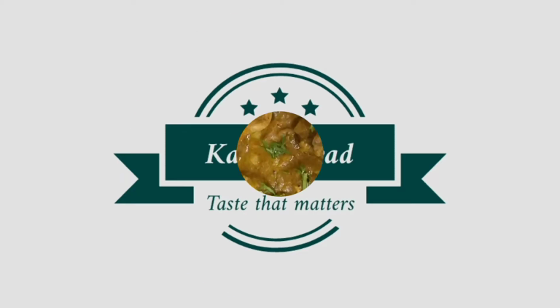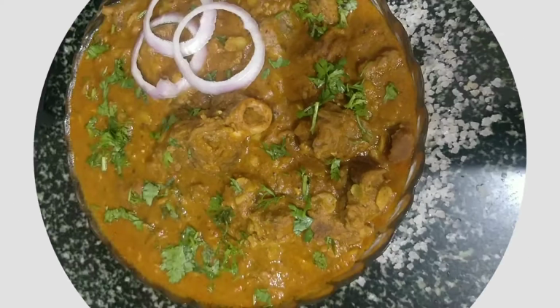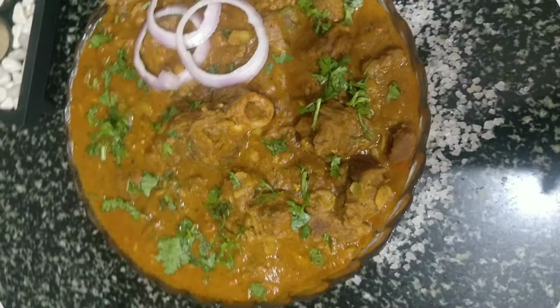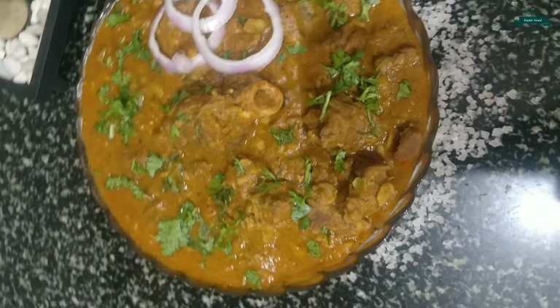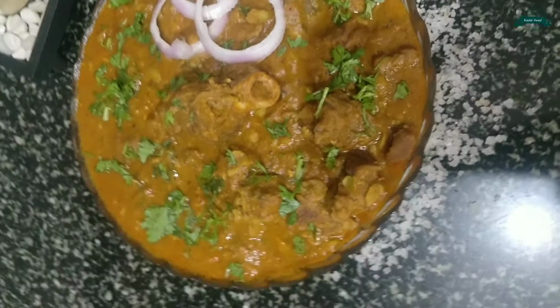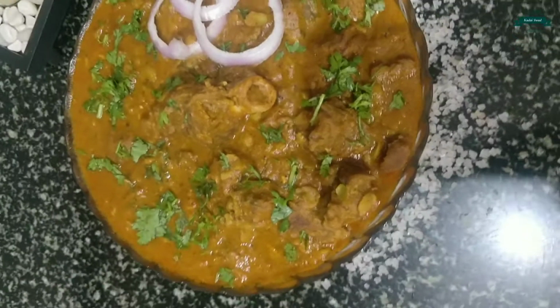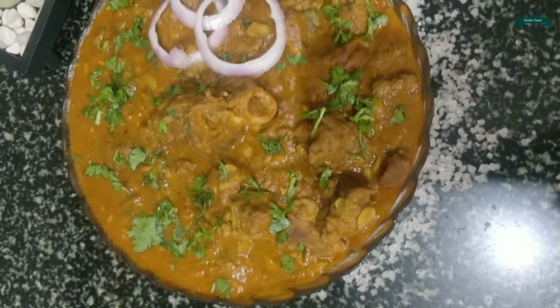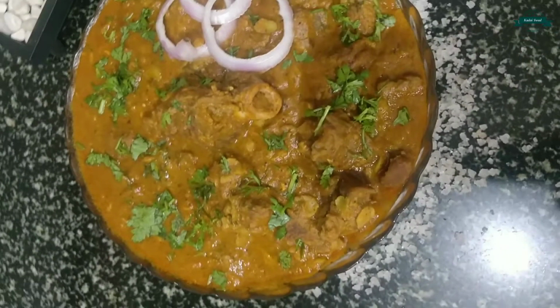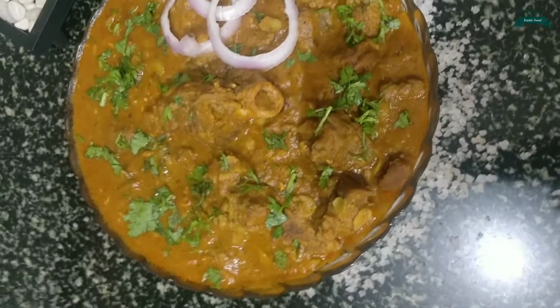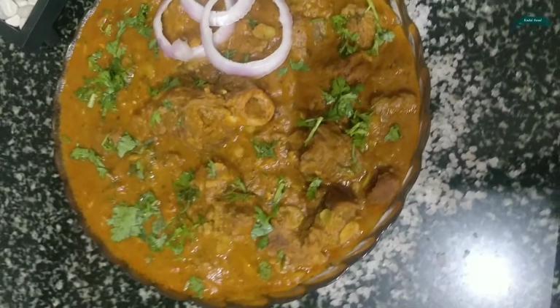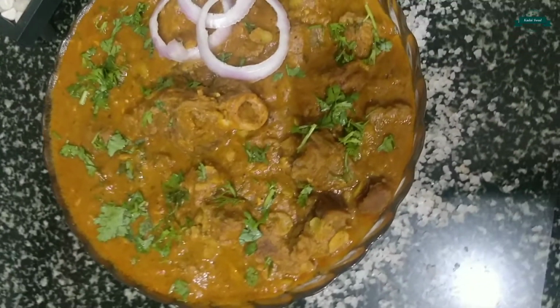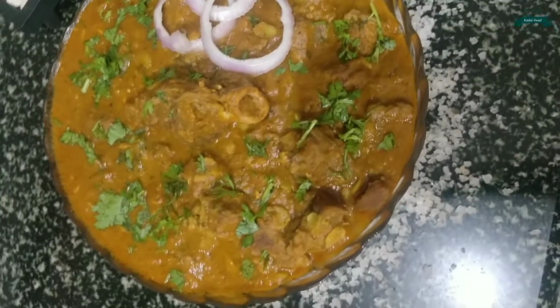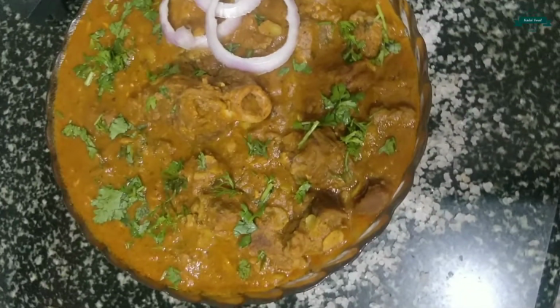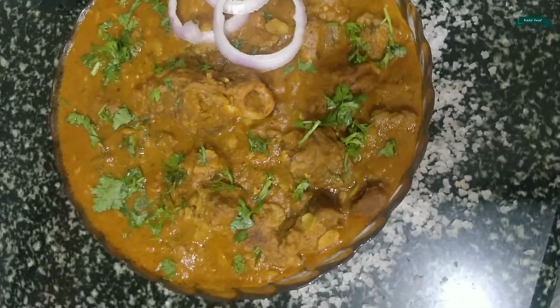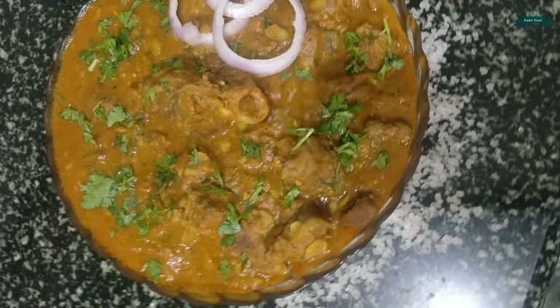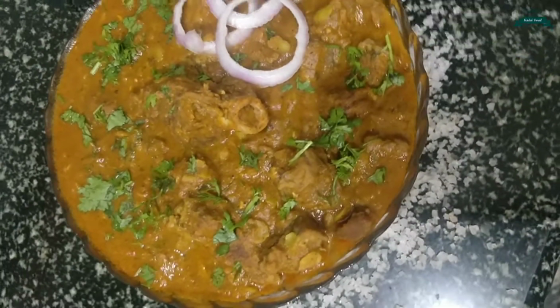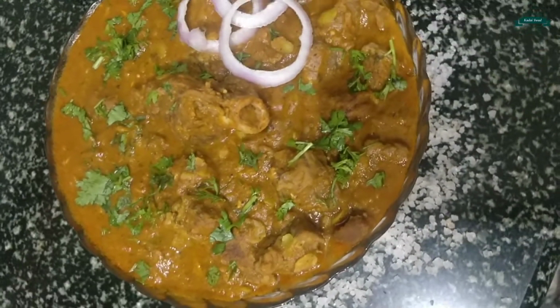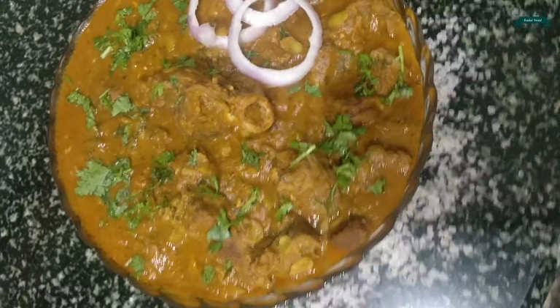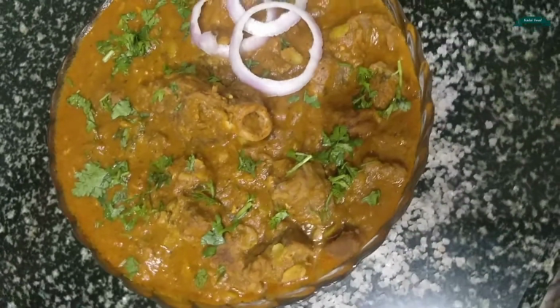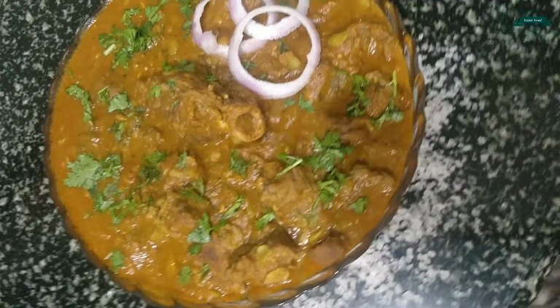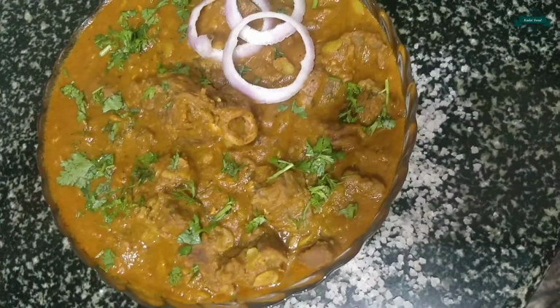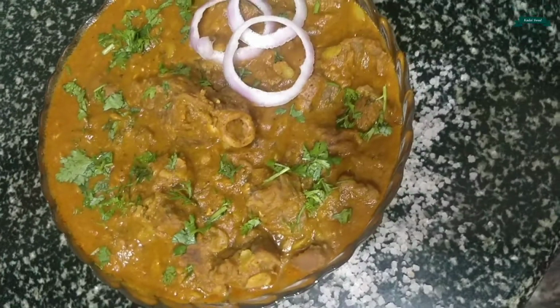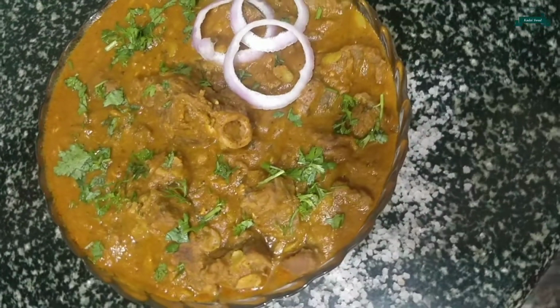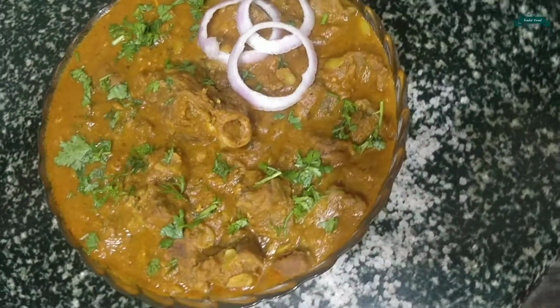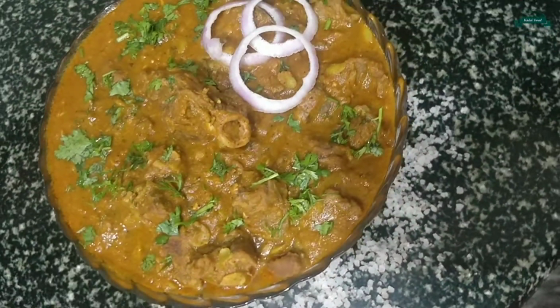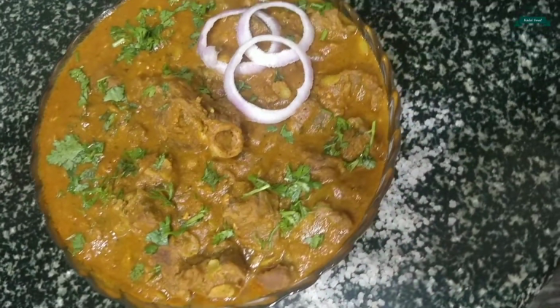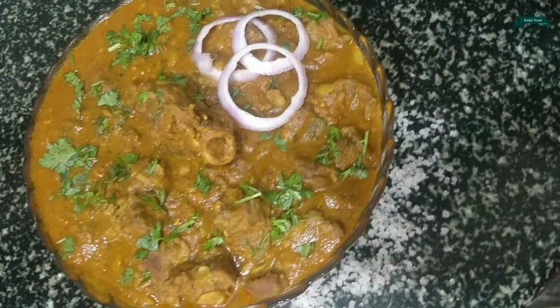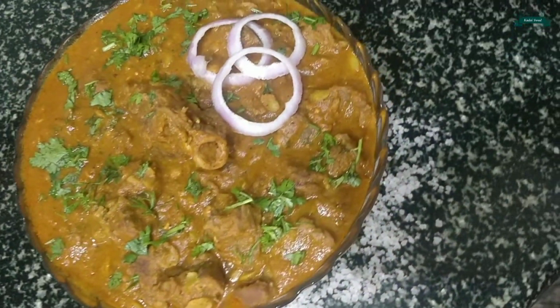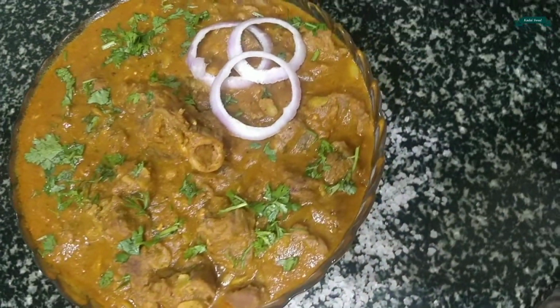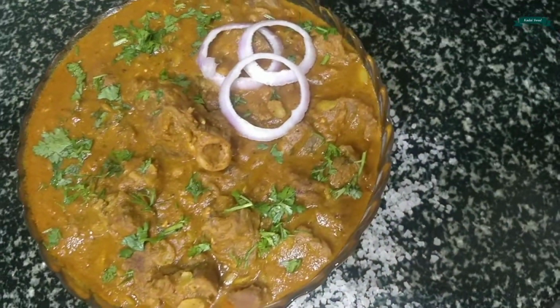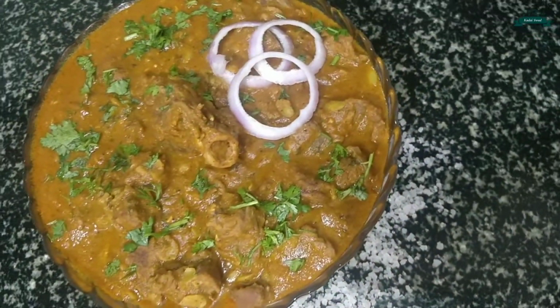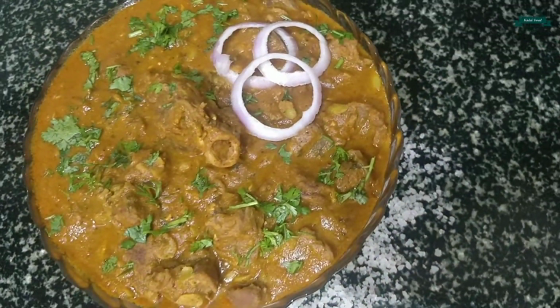Hello and welcome to Karayaswat cooking channel. Today I am going to show you how to make village style mutton curry.